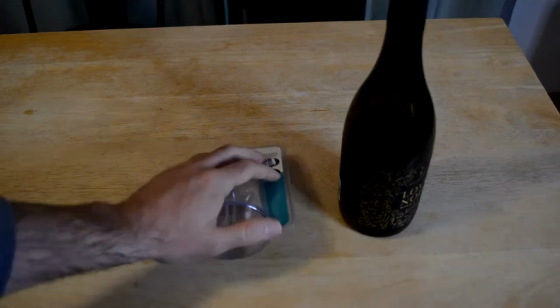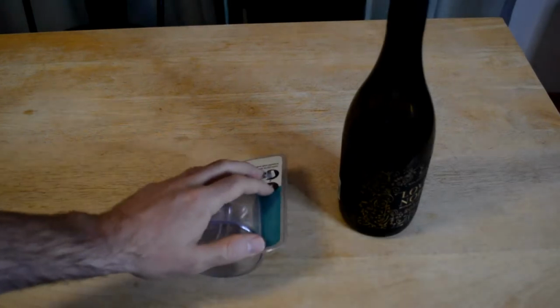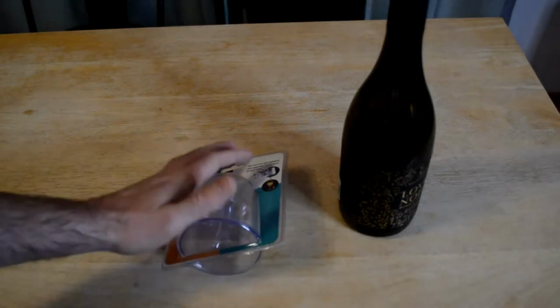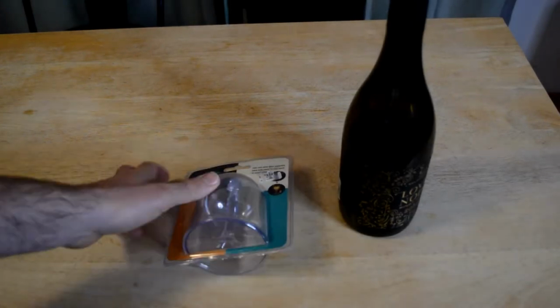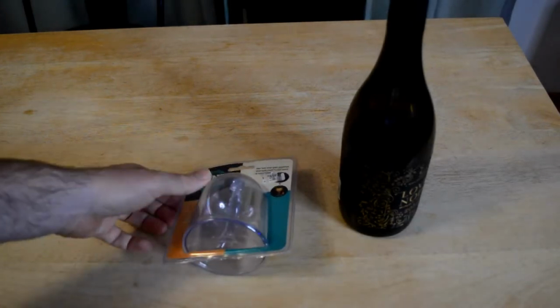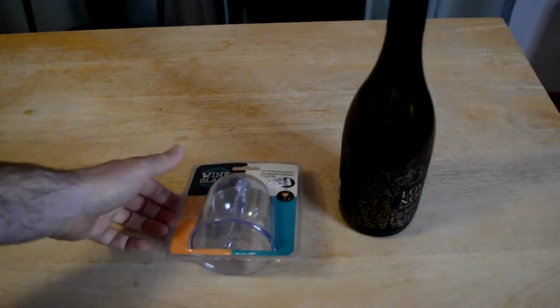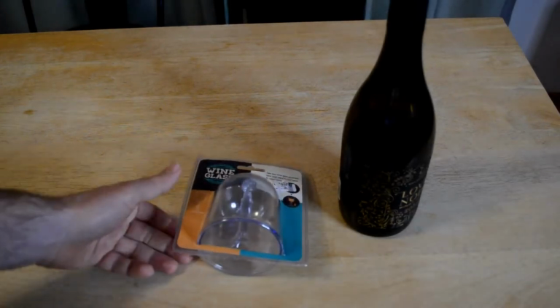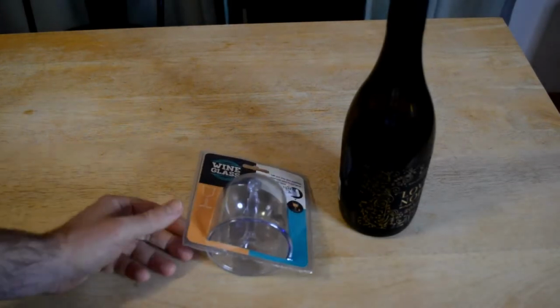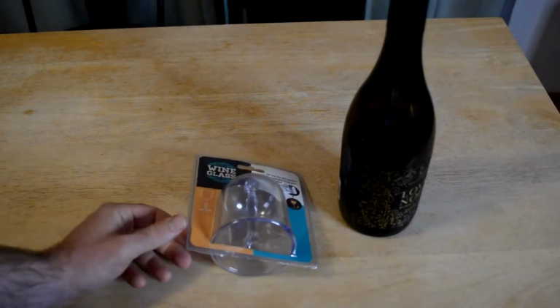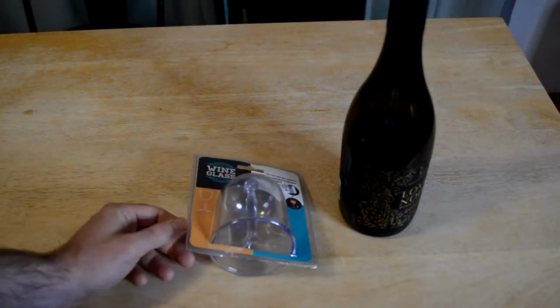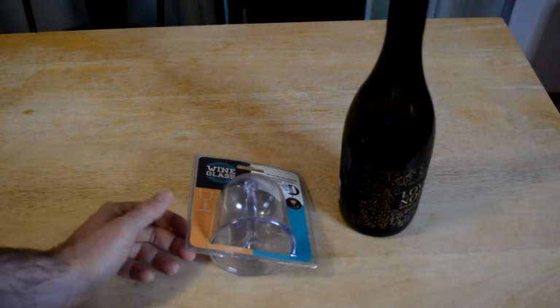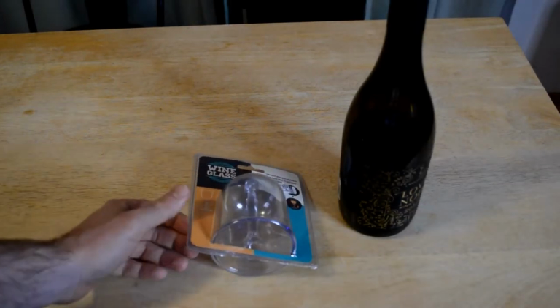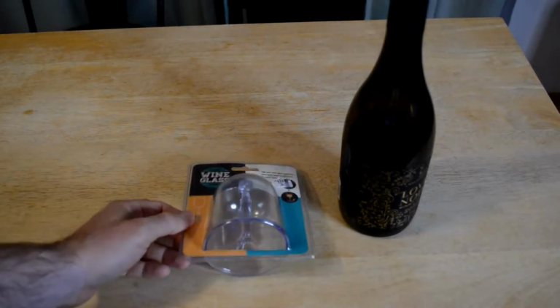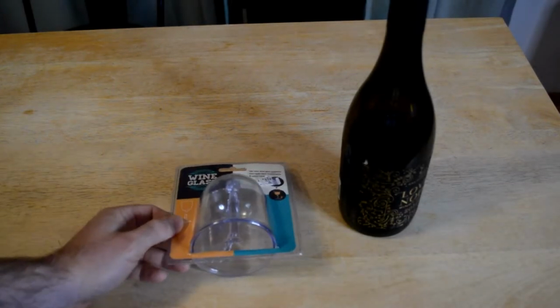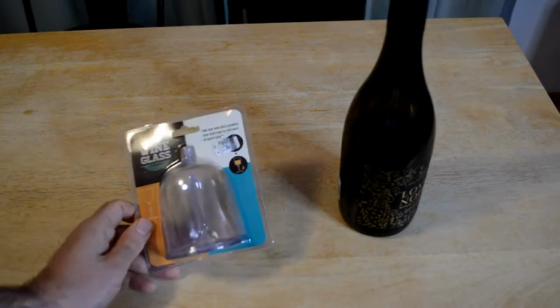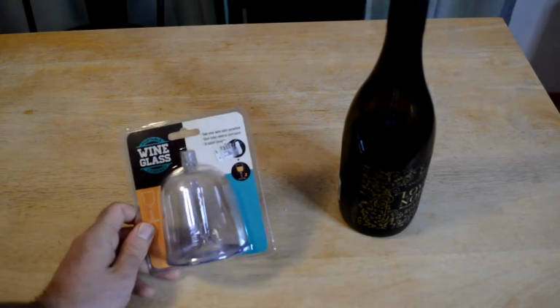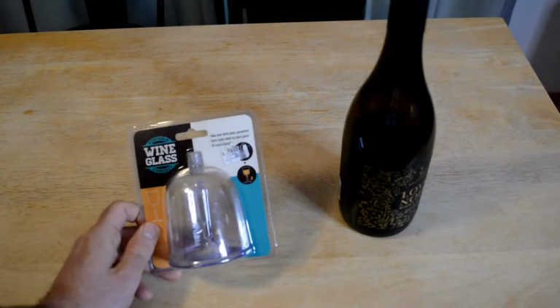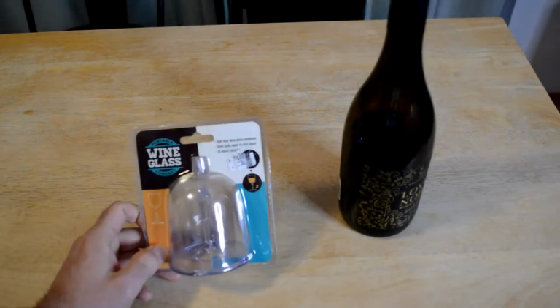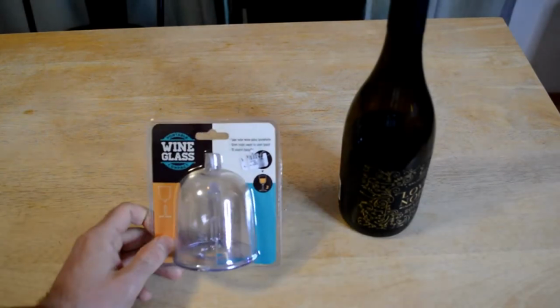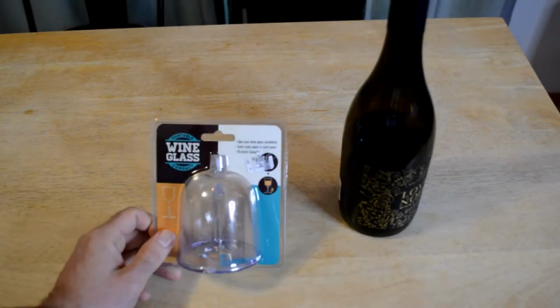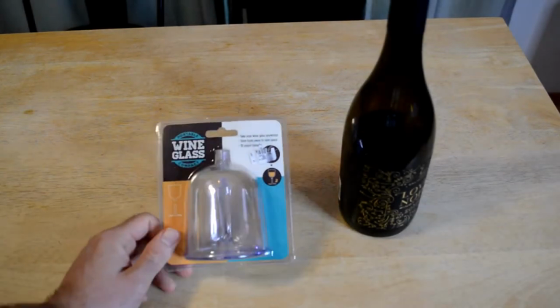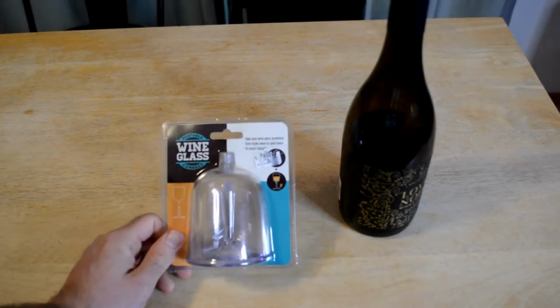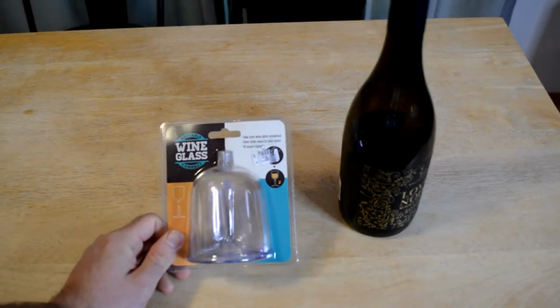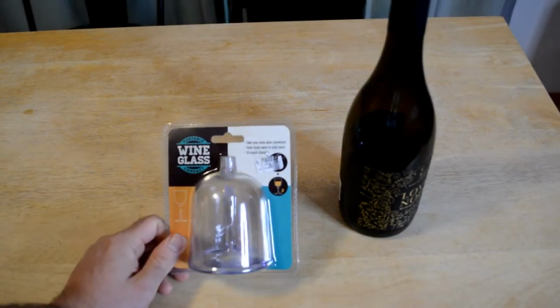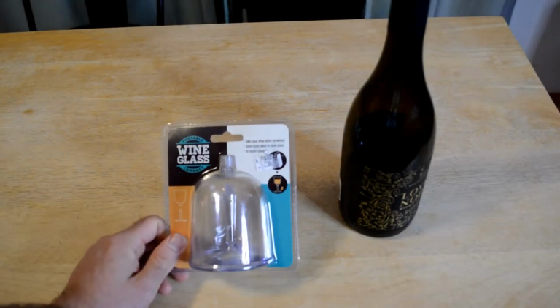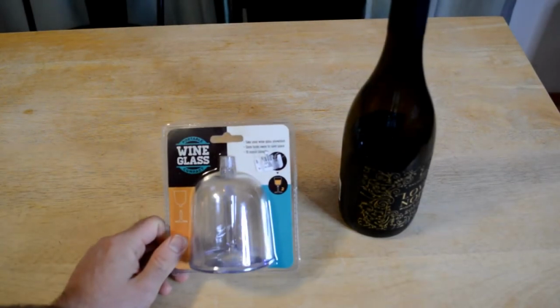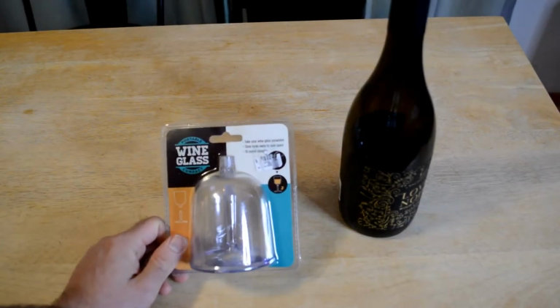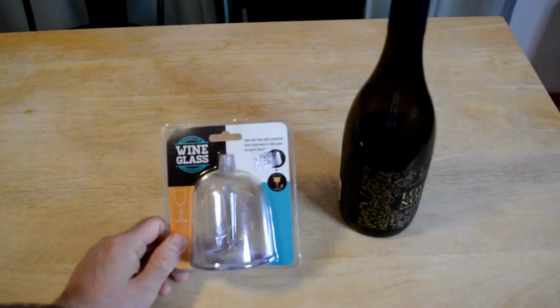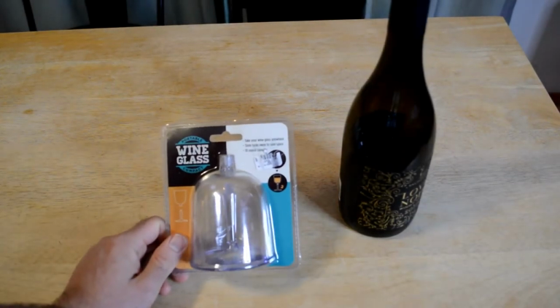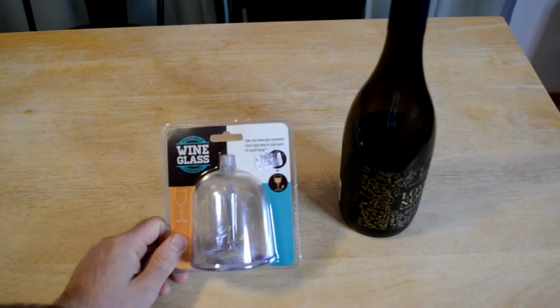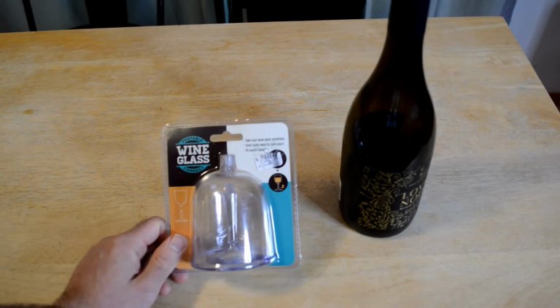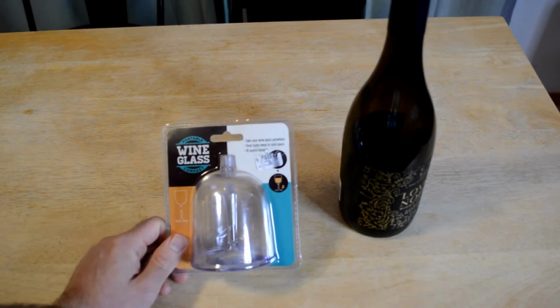Hey, what's going on everyone? Welcome to the 9 Malls Gadget Review Channel. Today I'm going to review an interesting product that I found.